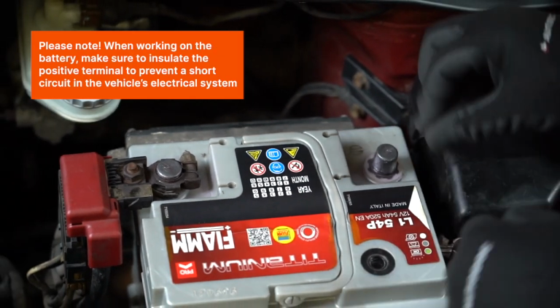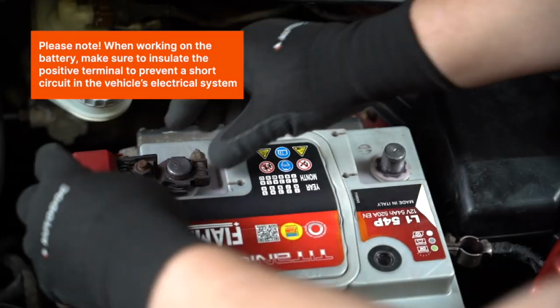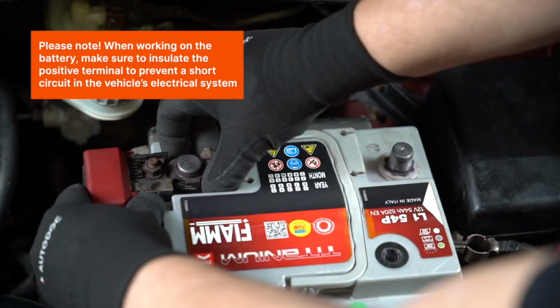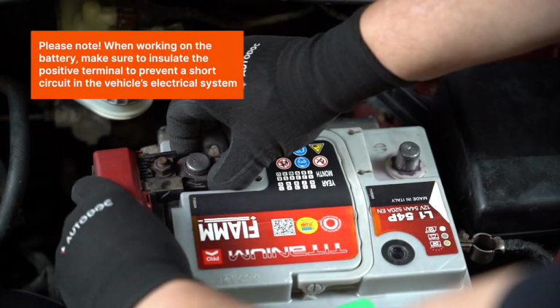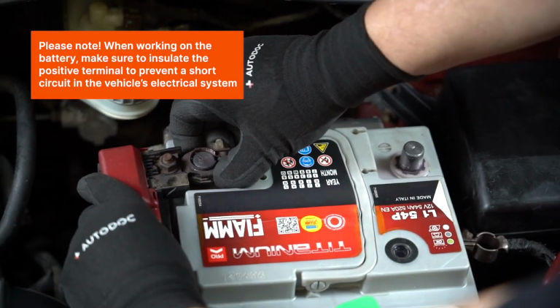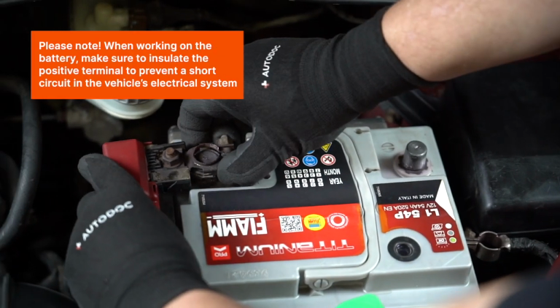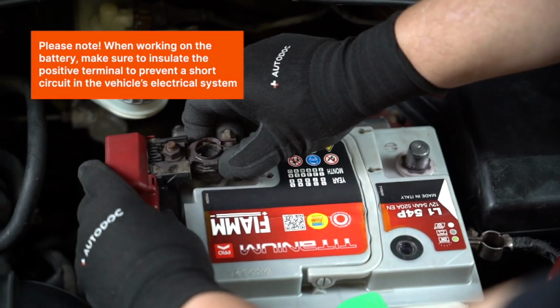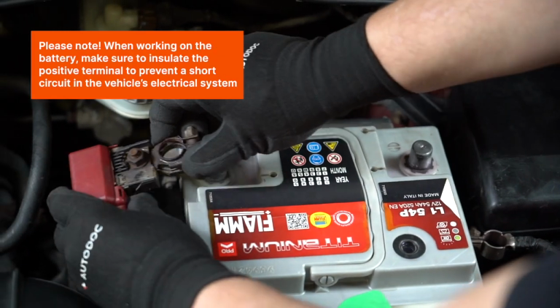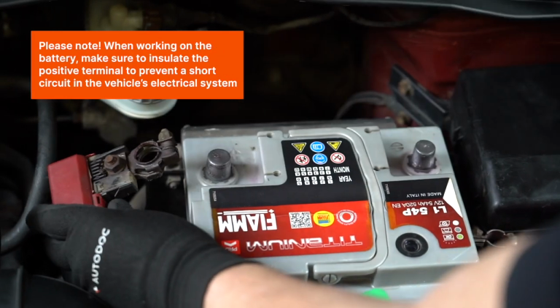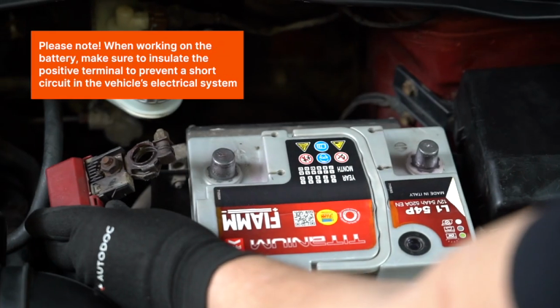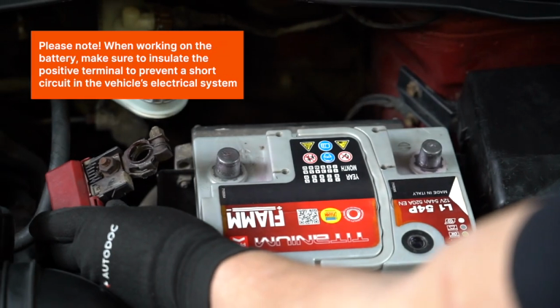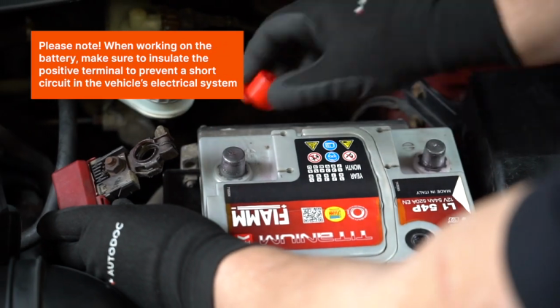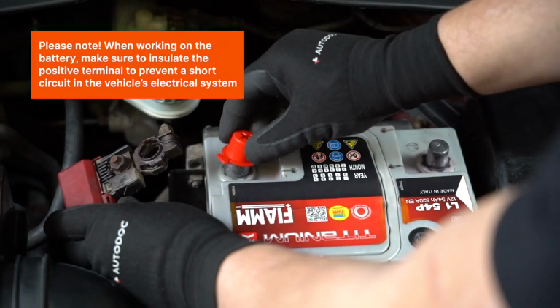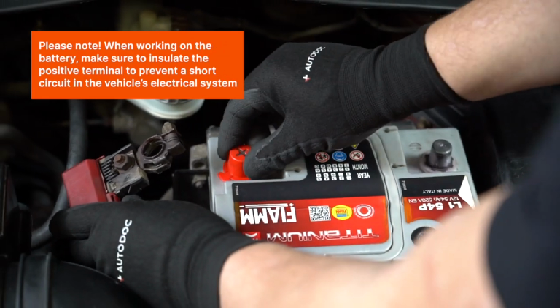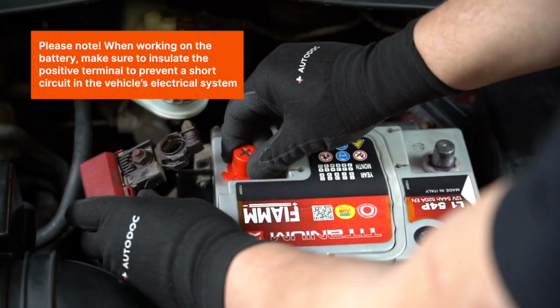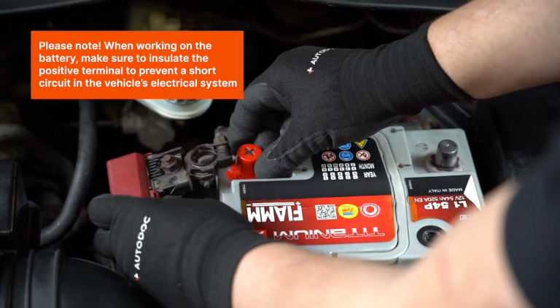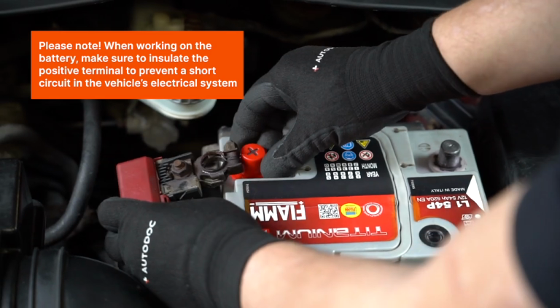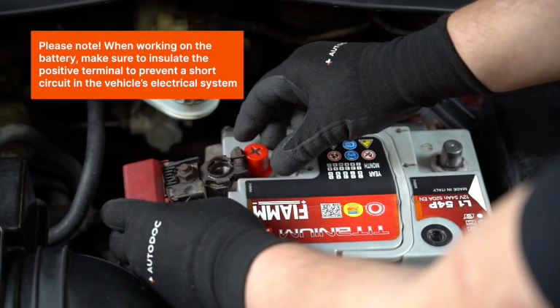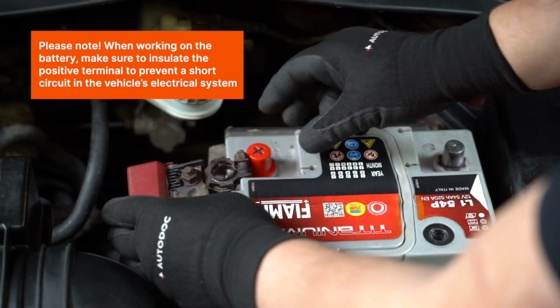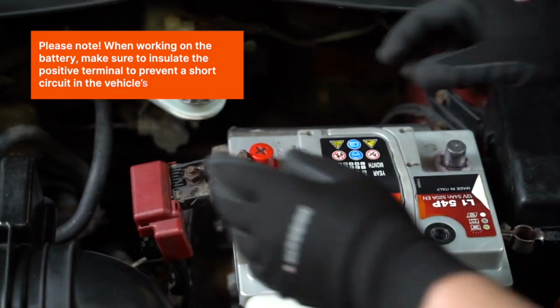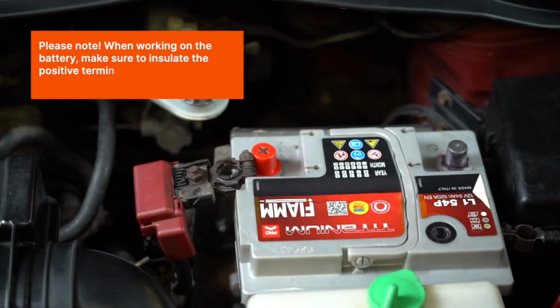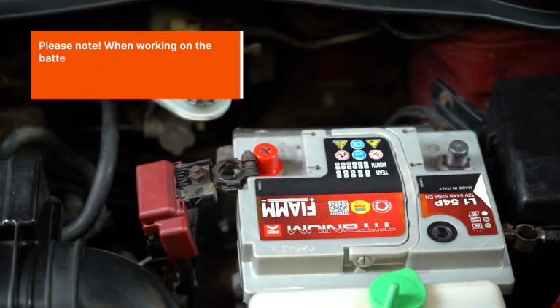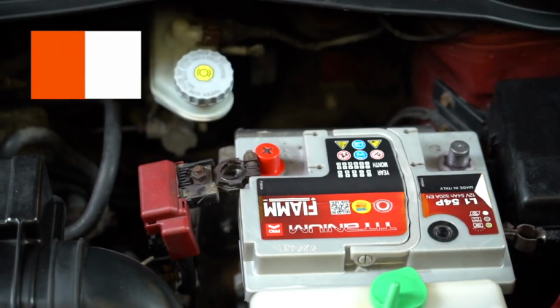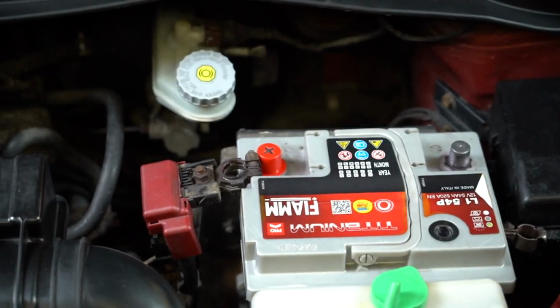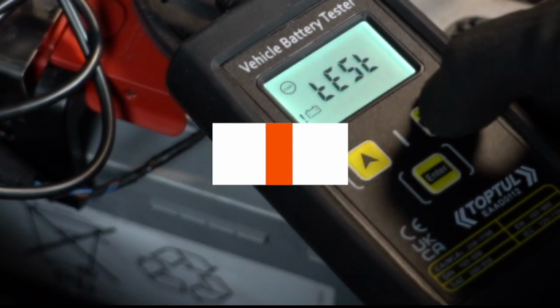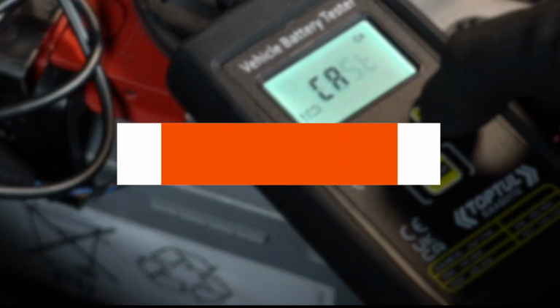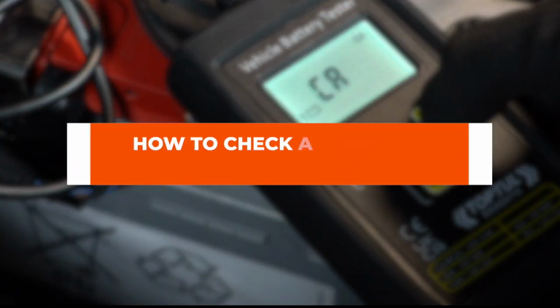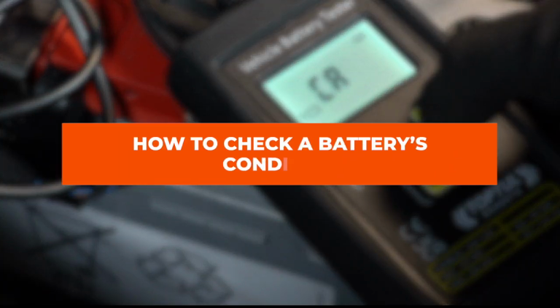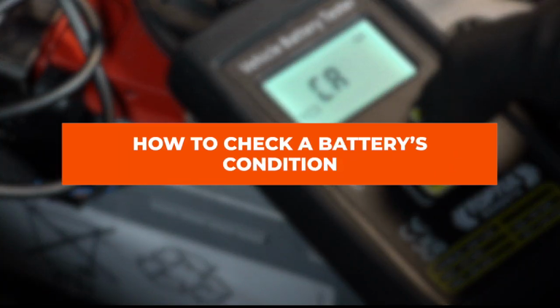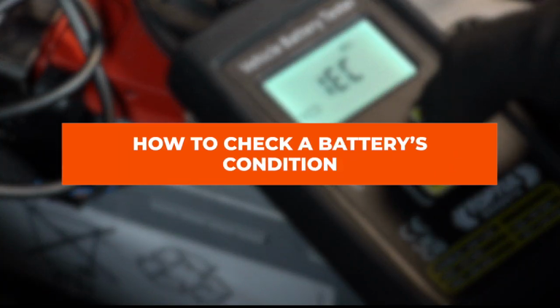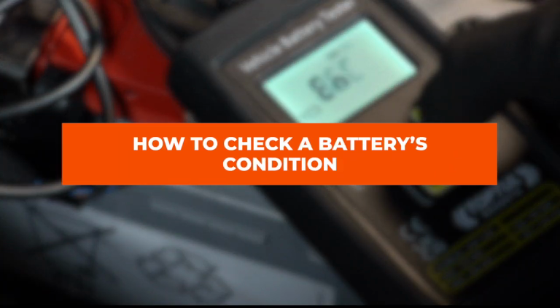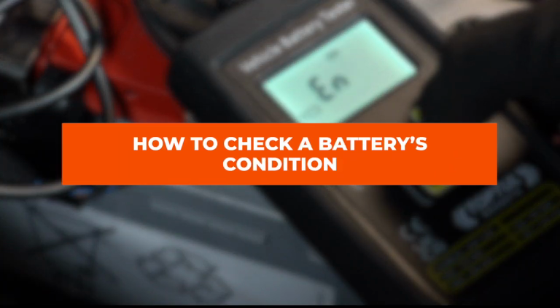When working on the battery, make sure to insulate the positive terminal to prevent a short circuit in the vehicle's electrical system. Here's how to check a battery's condition.